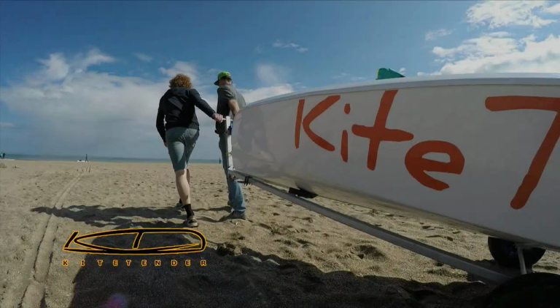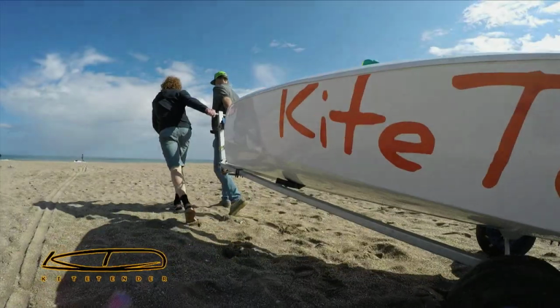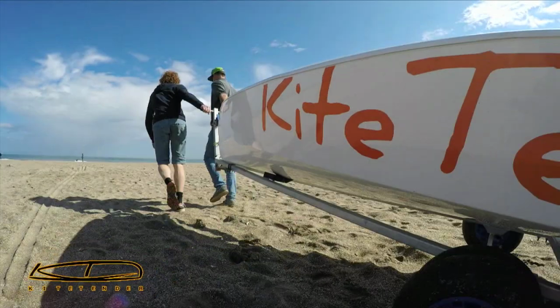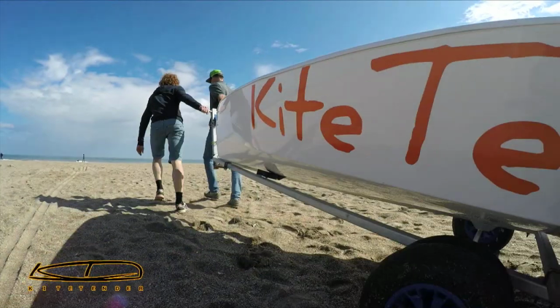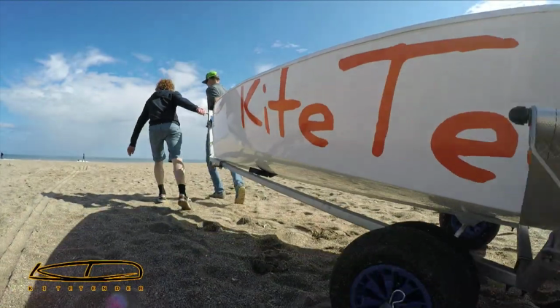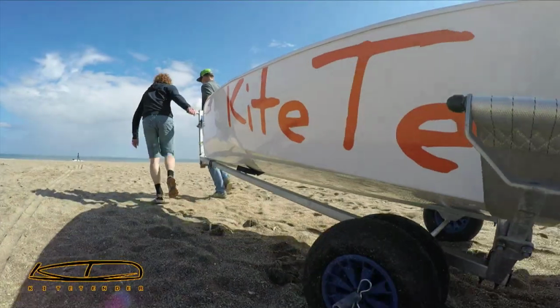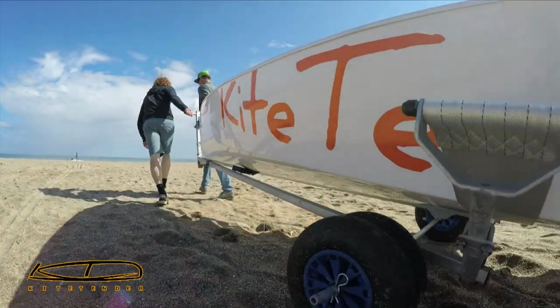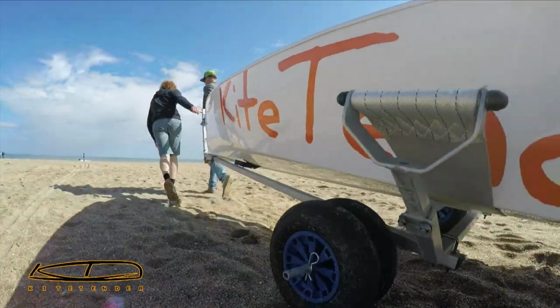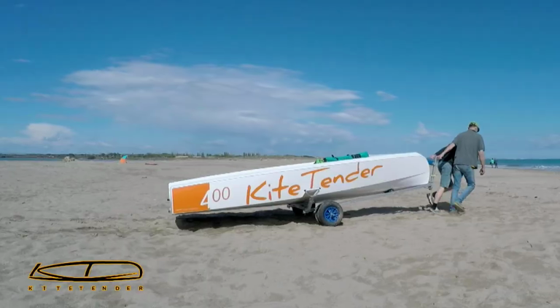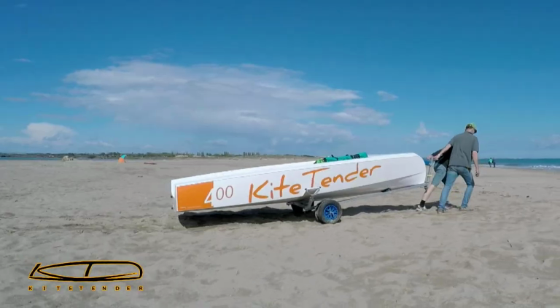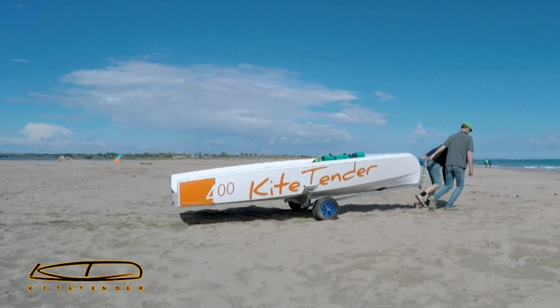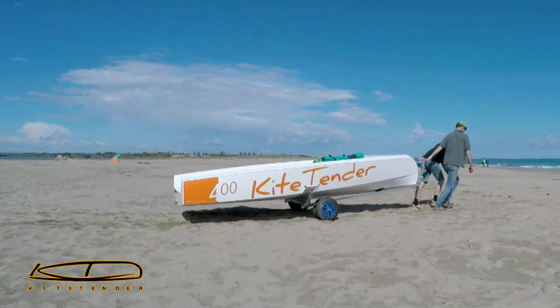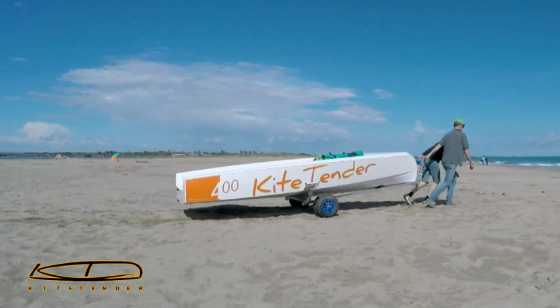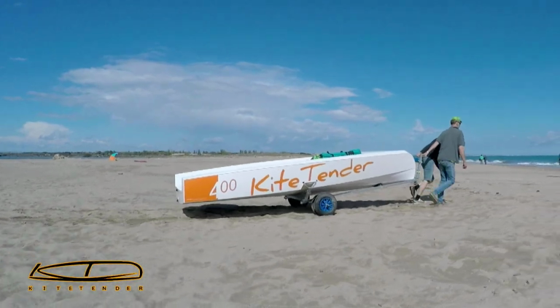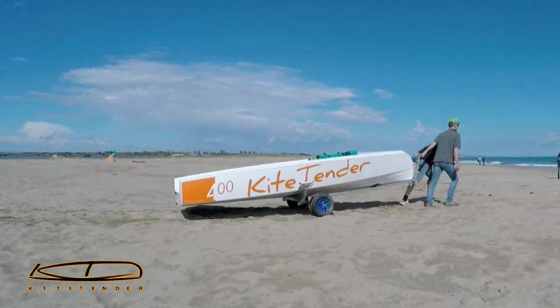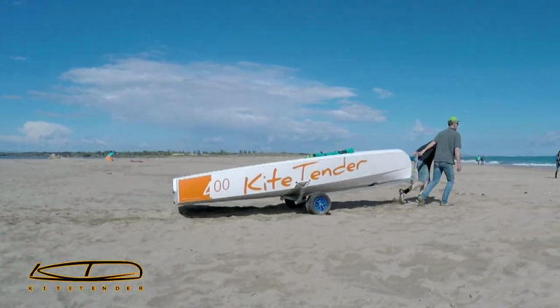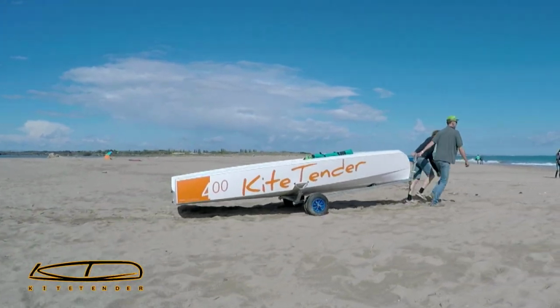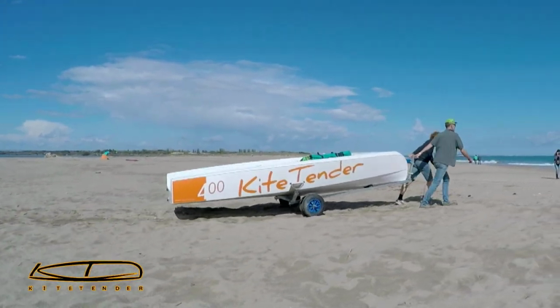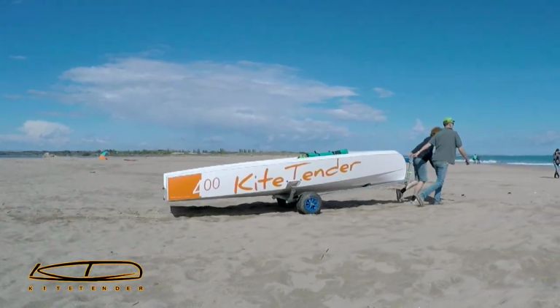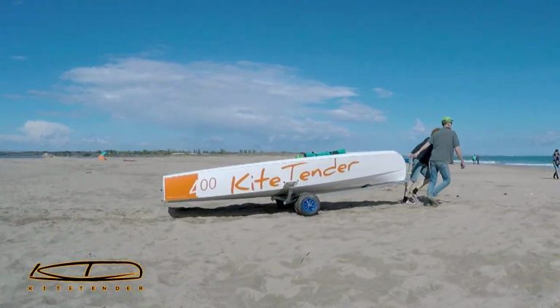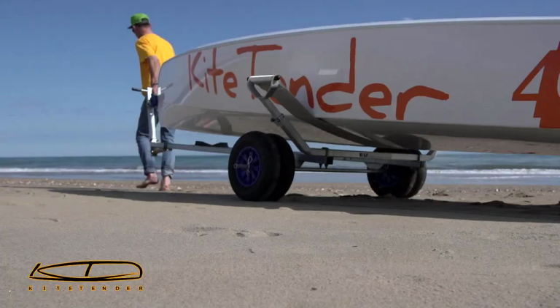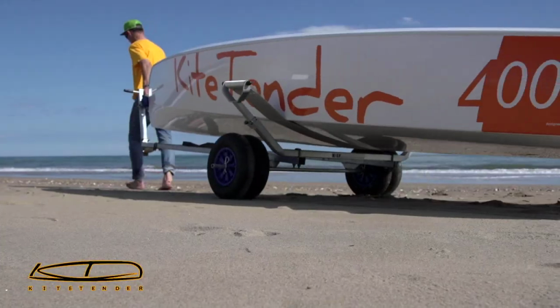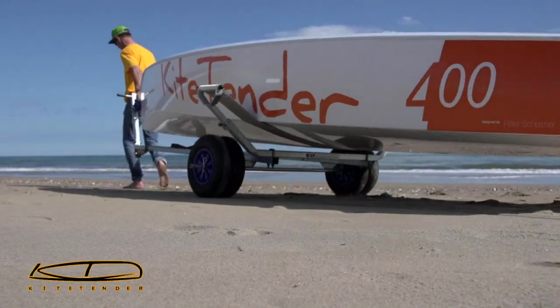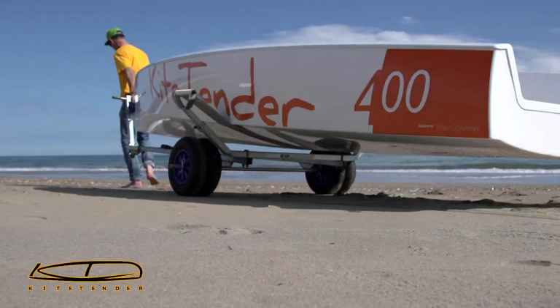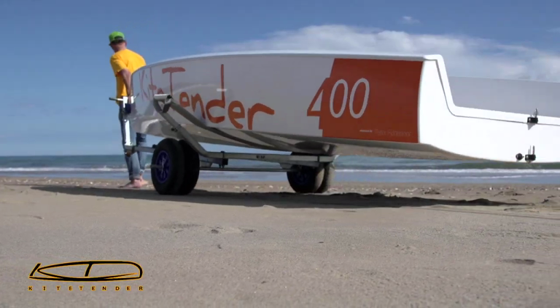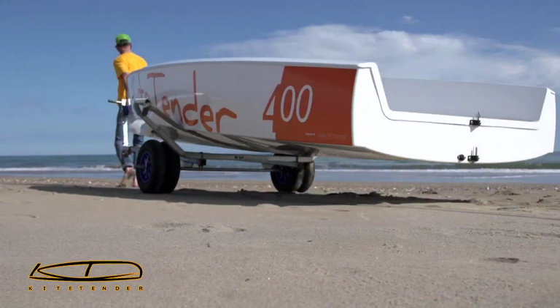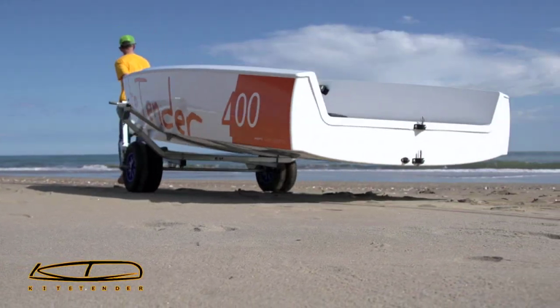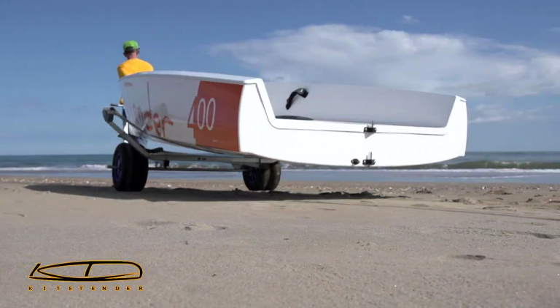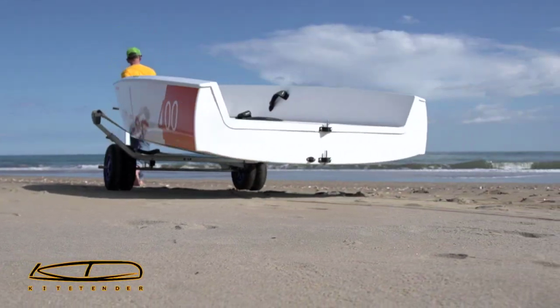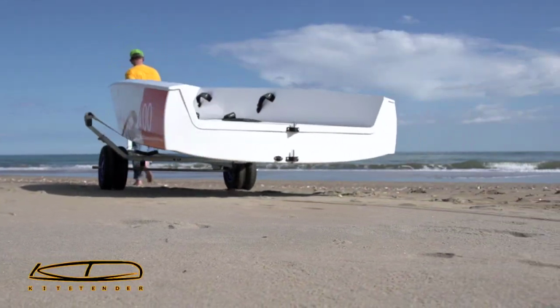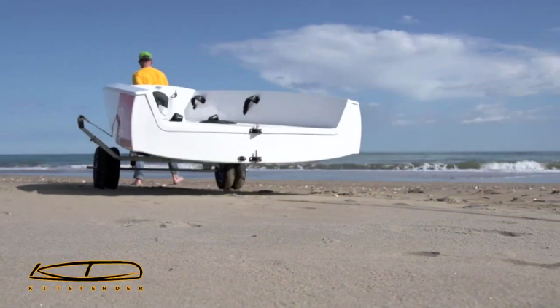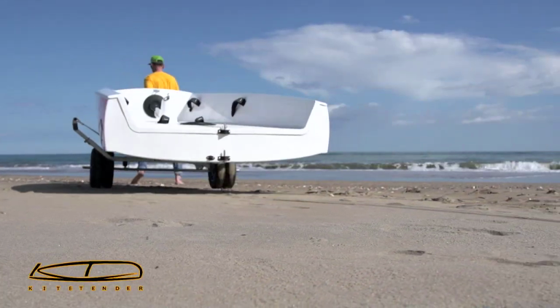Kite Tender is a completely new concept: a single-hull, two-man, kite-powered dinghy.